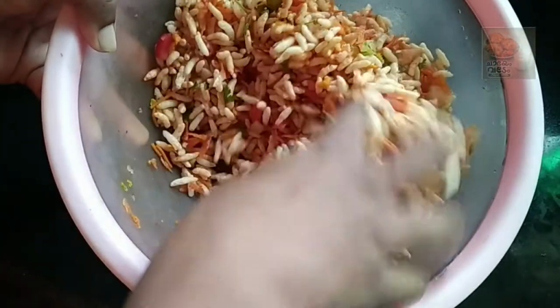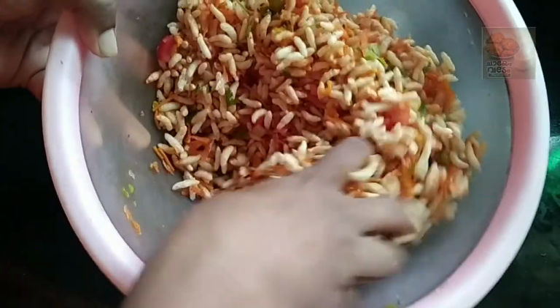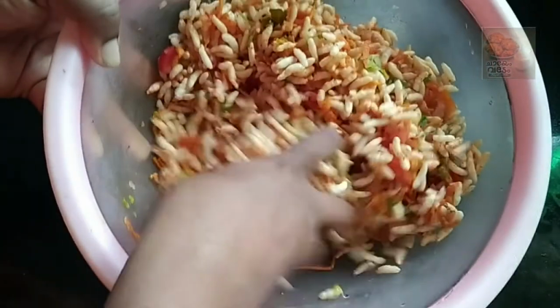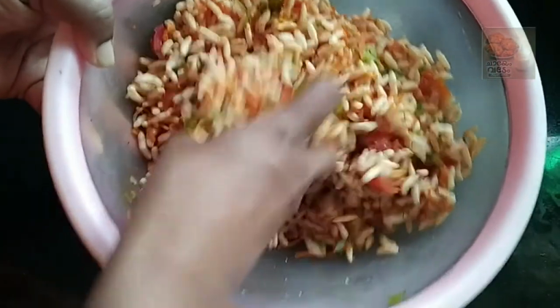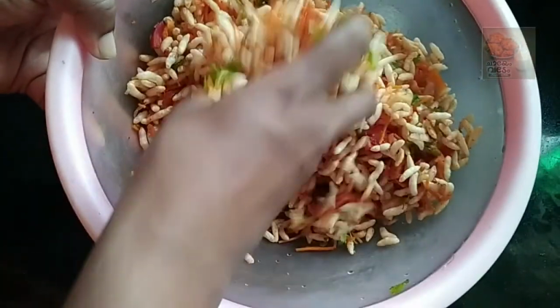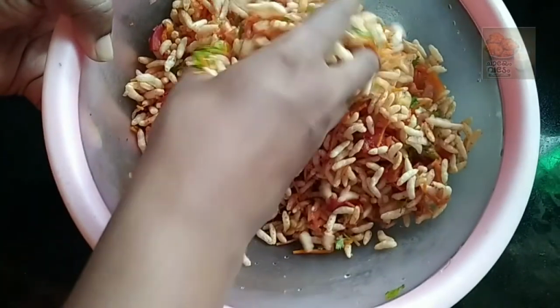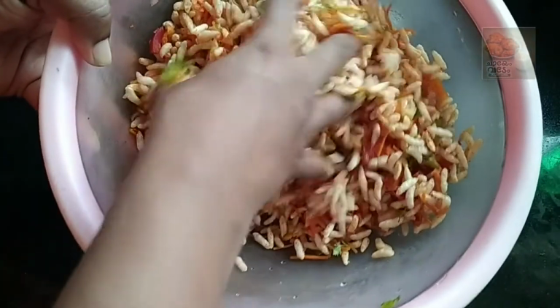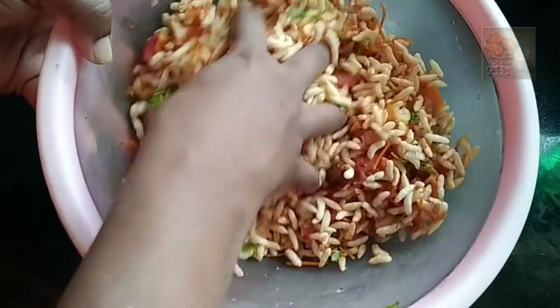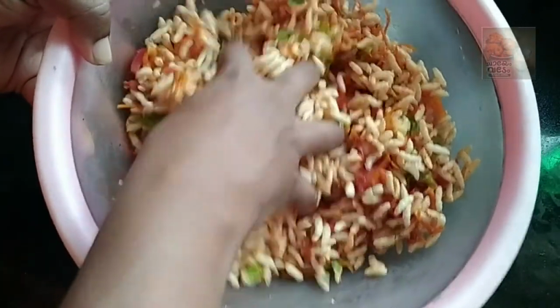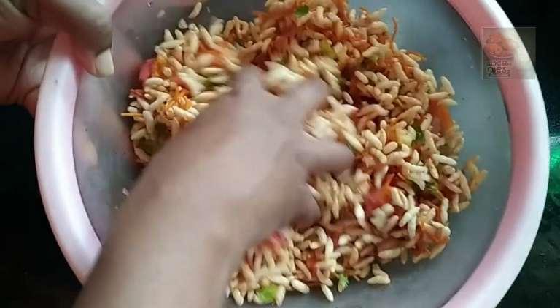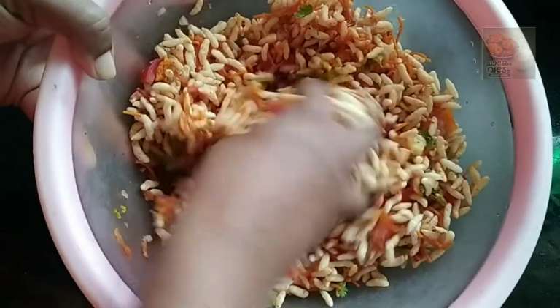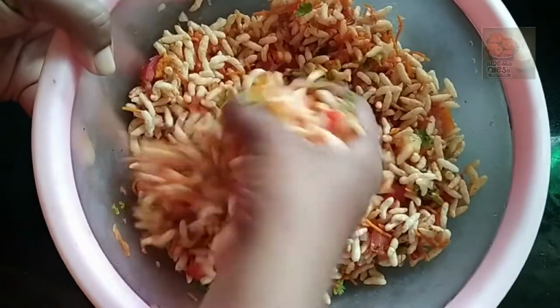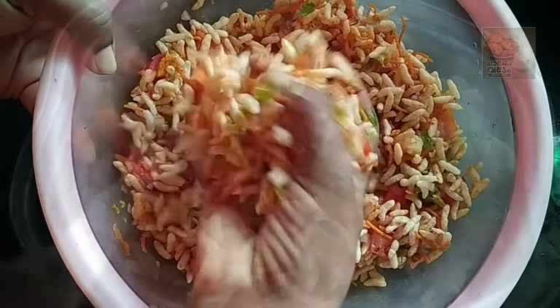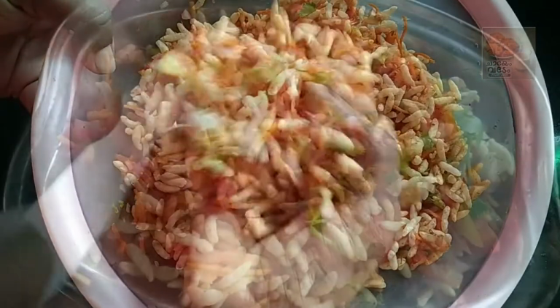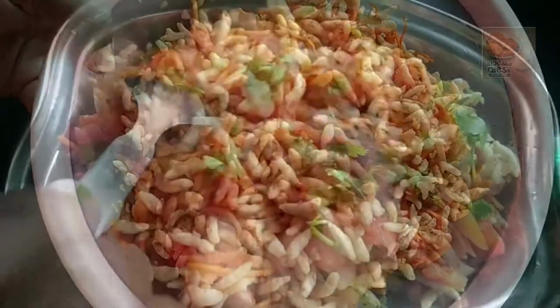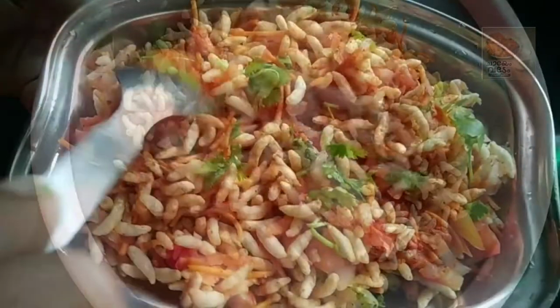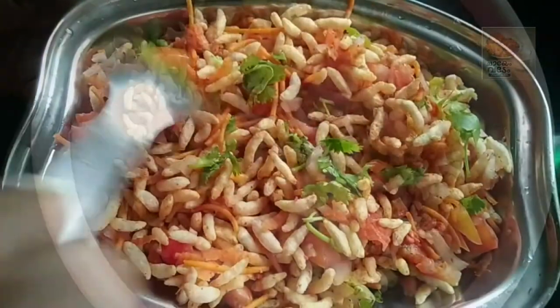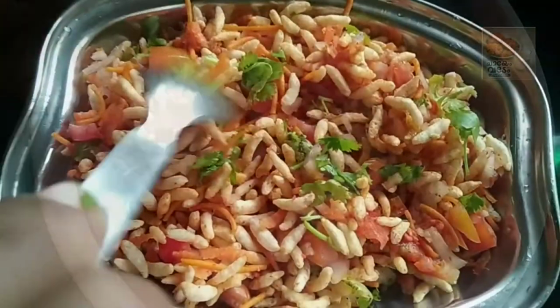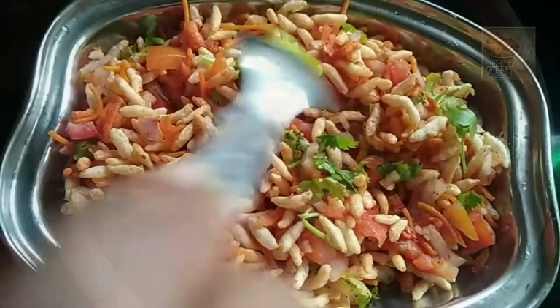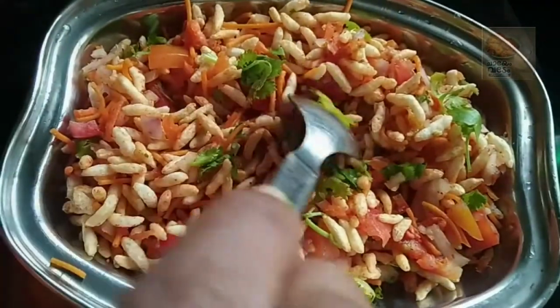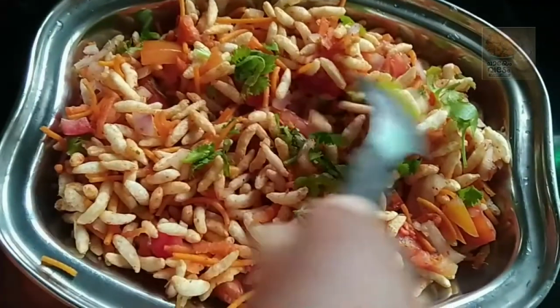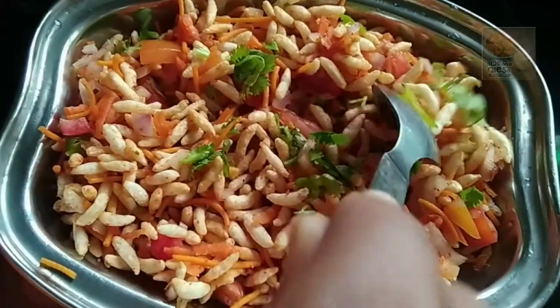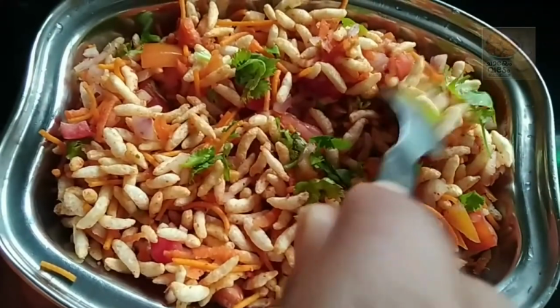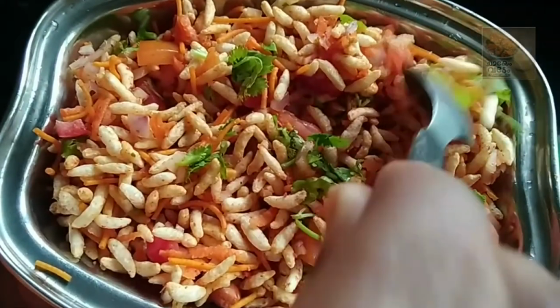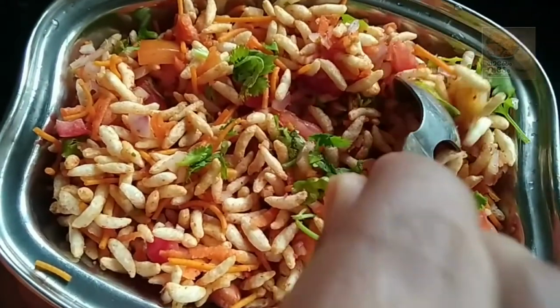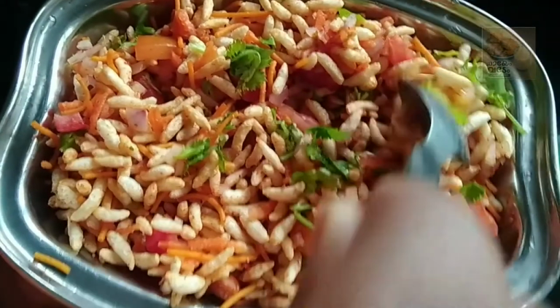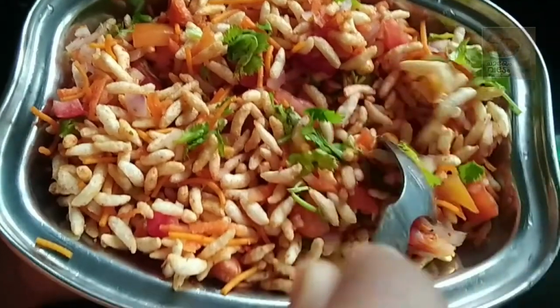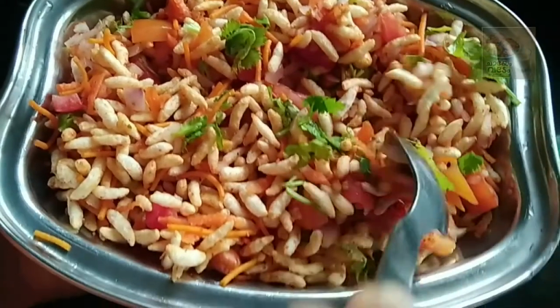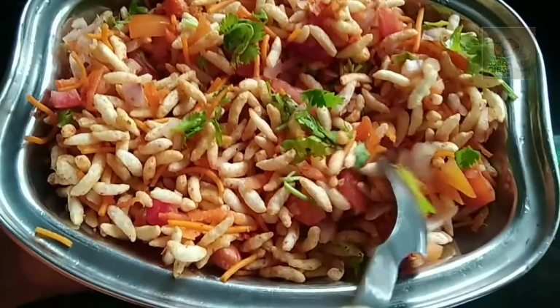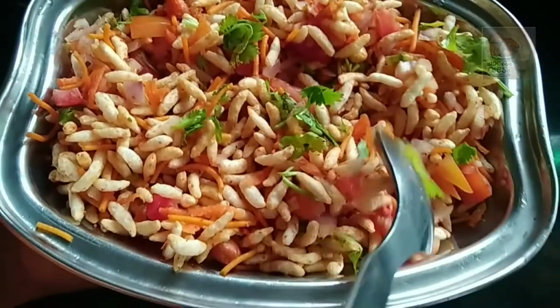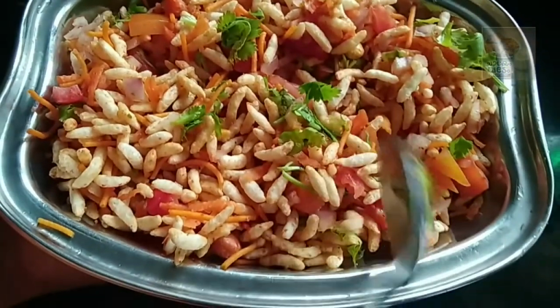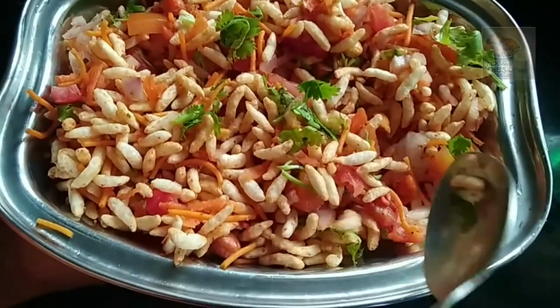We are going to make a very spicy snack.